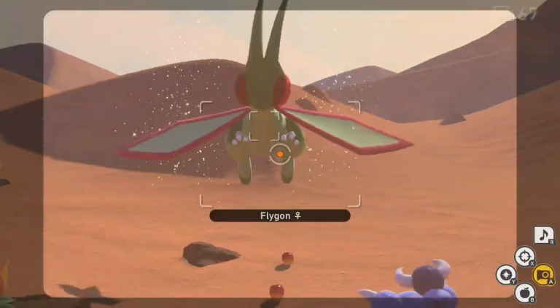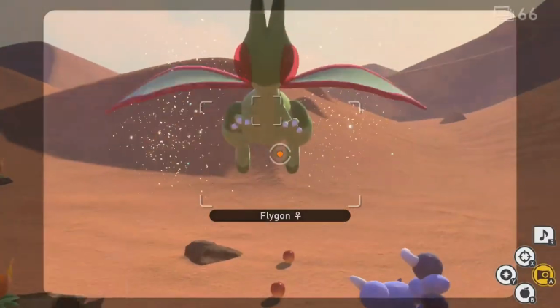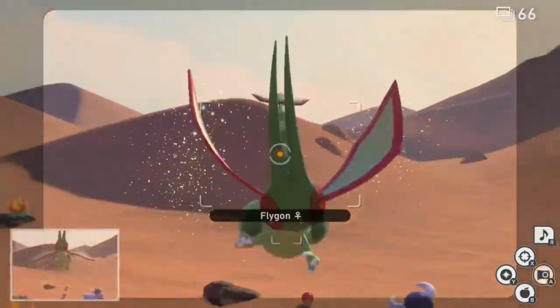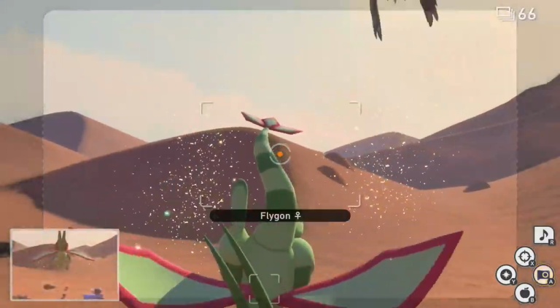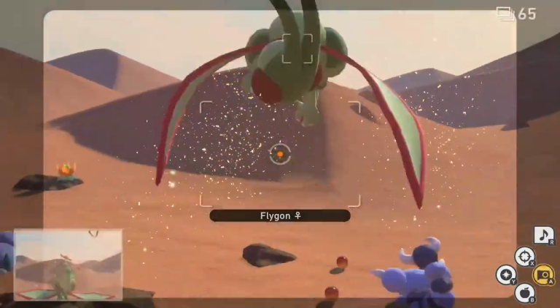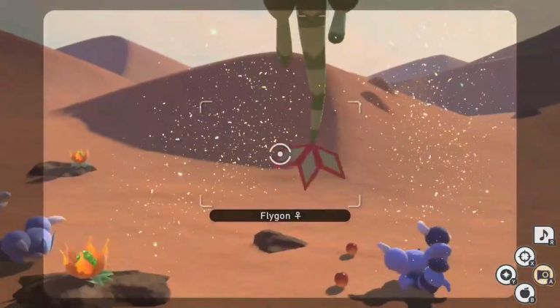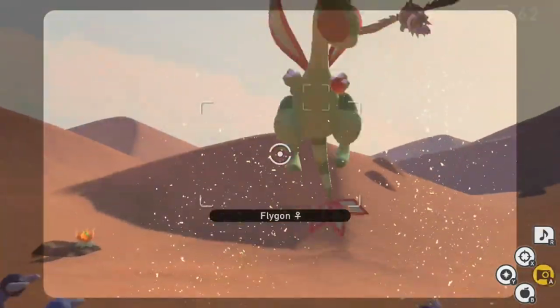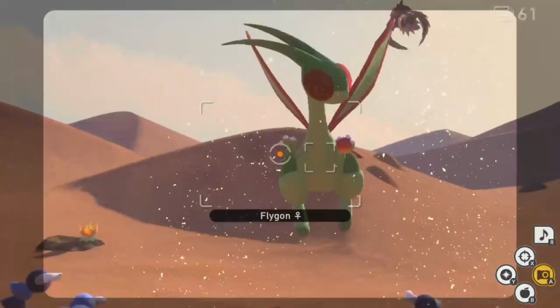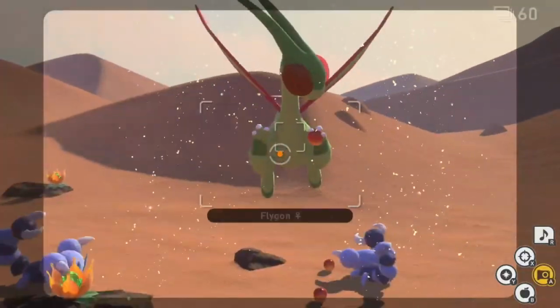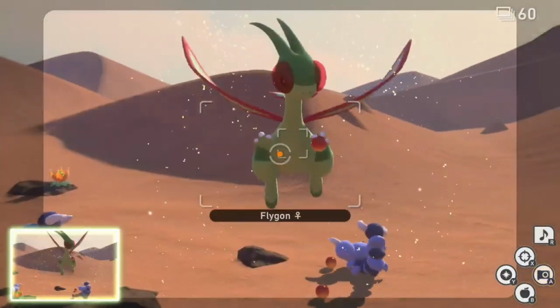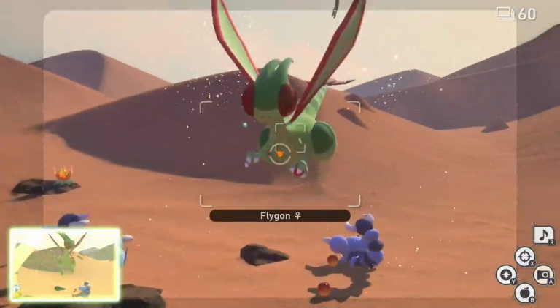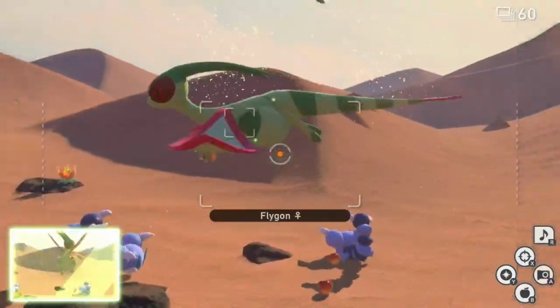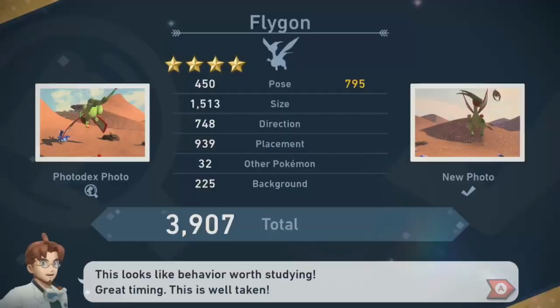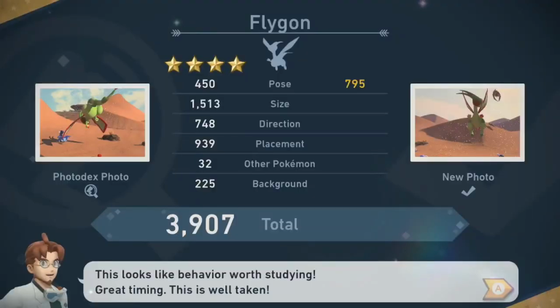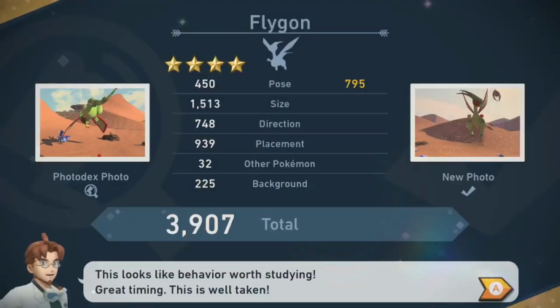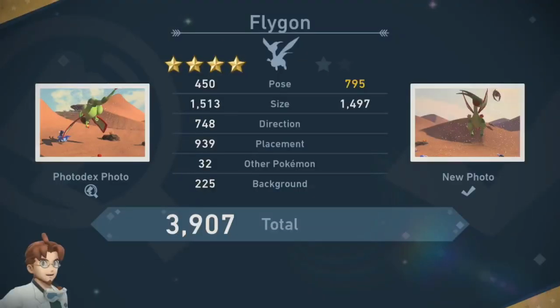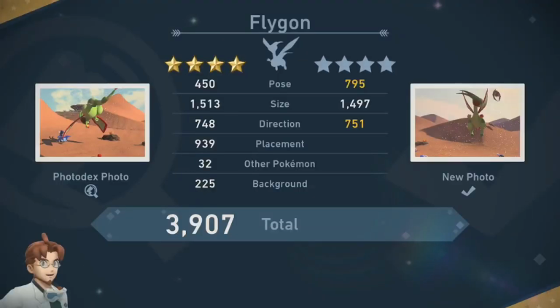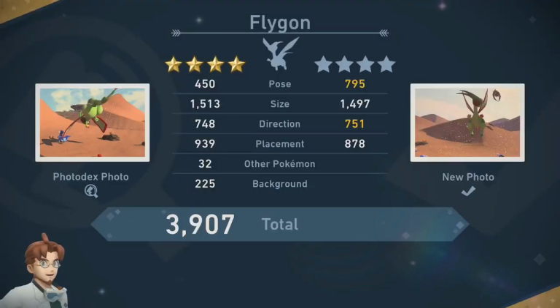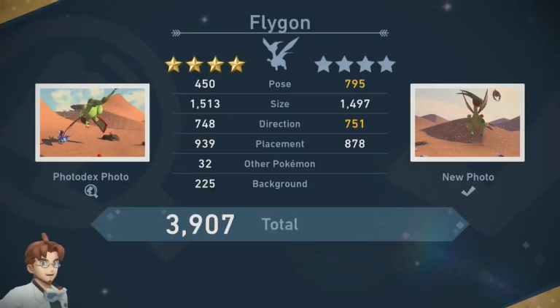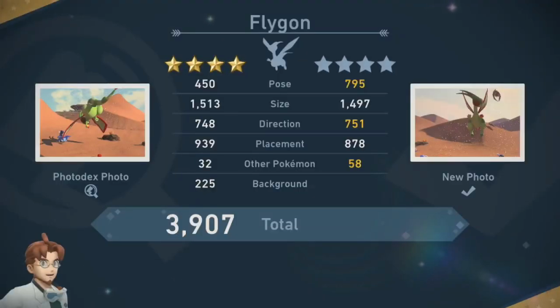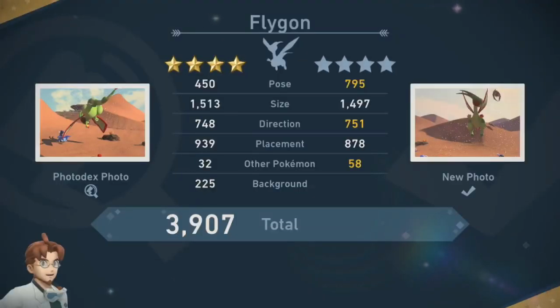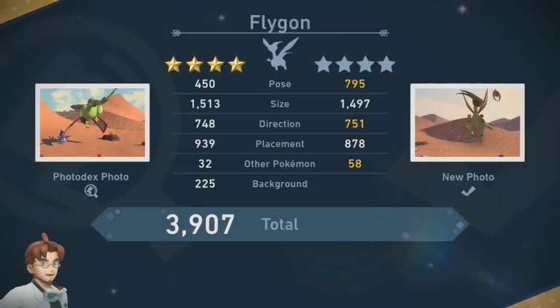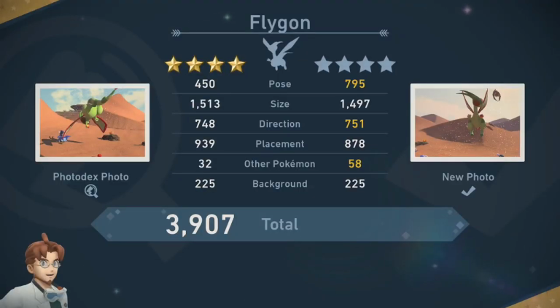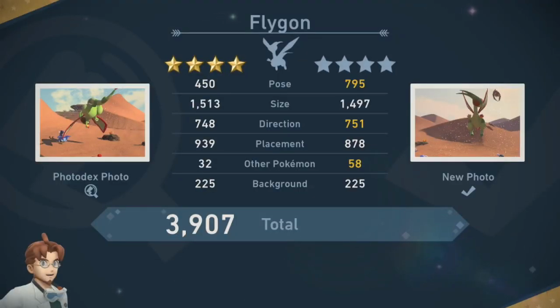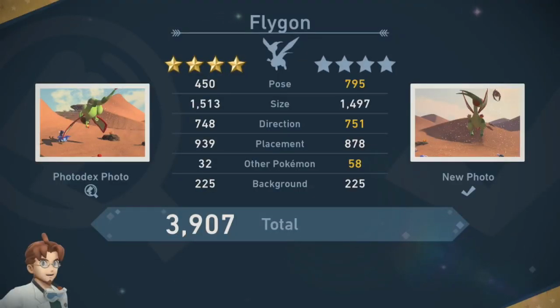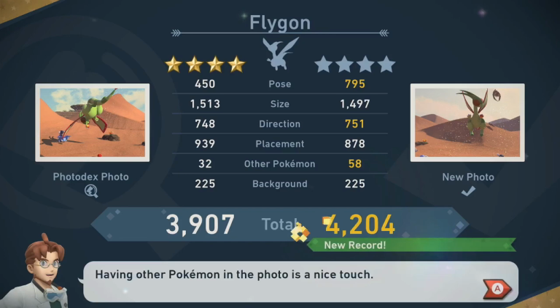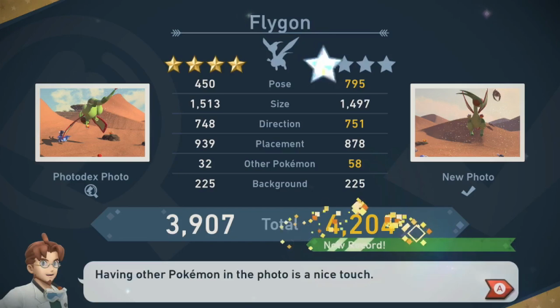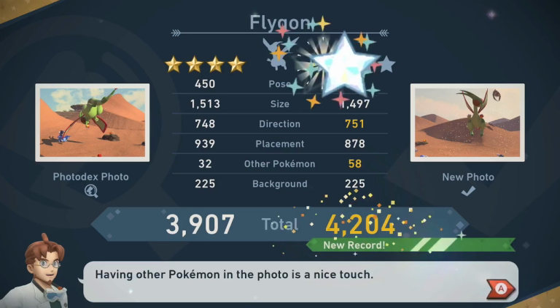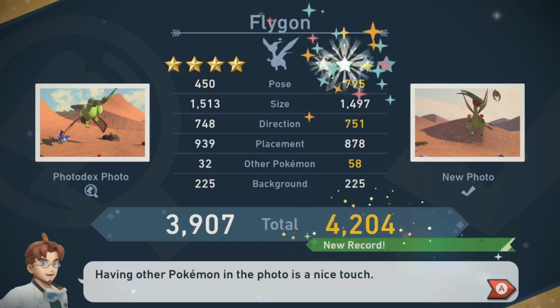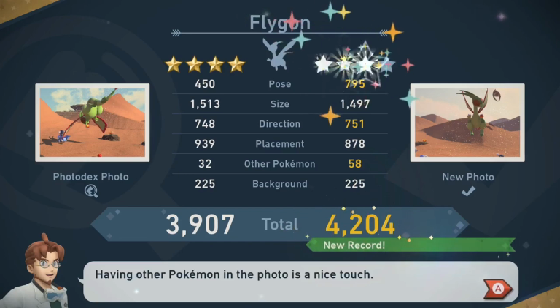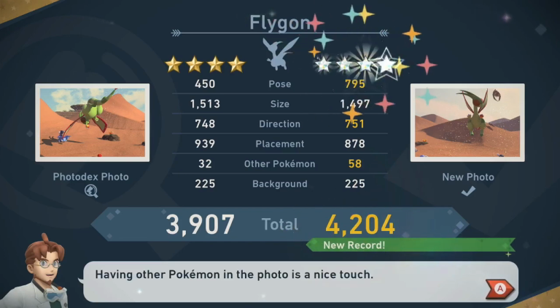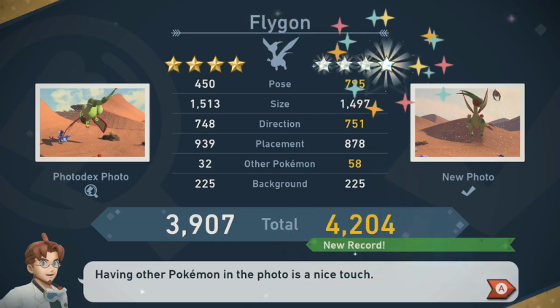The Flygon will notice the fluff fruits and pick one up. While the Flygon is picking up a fluff fruit, snap your pictures for the last diamond stars.